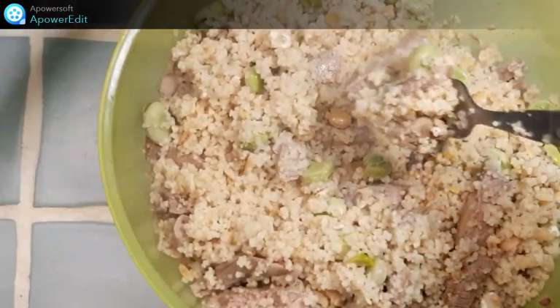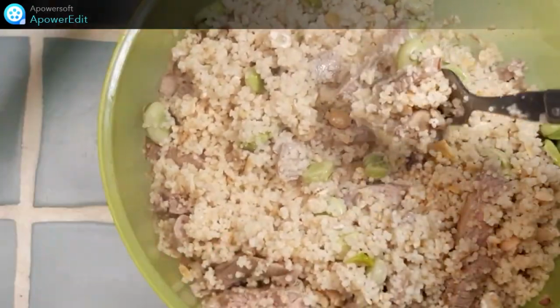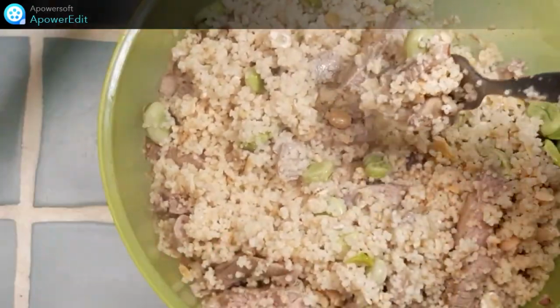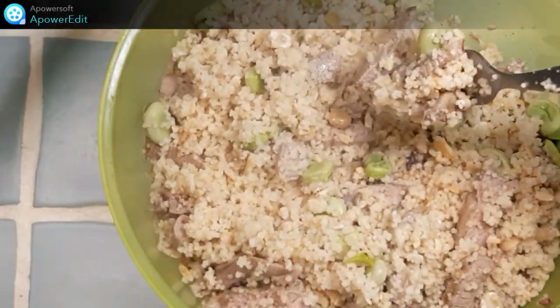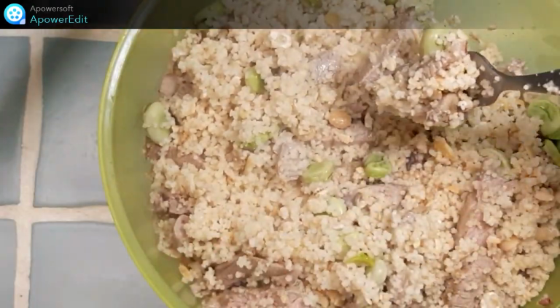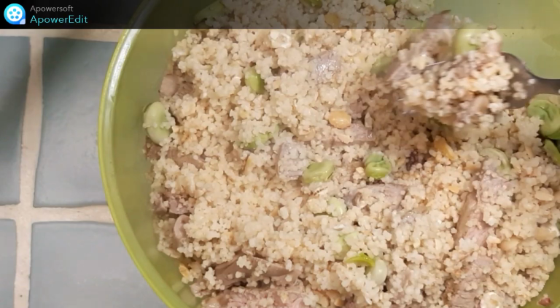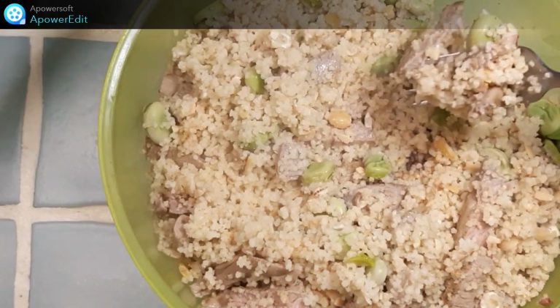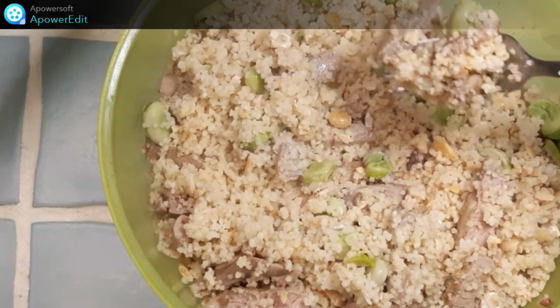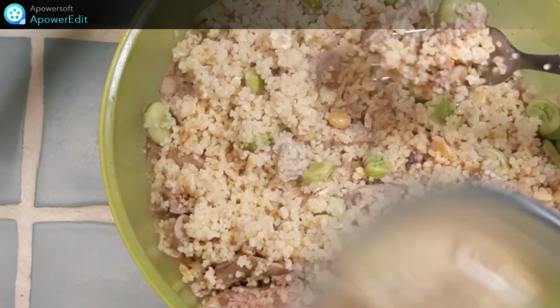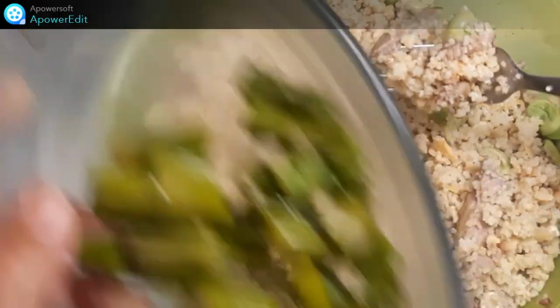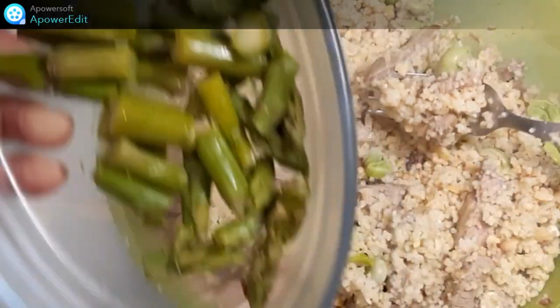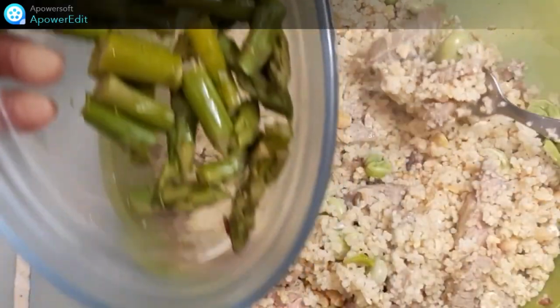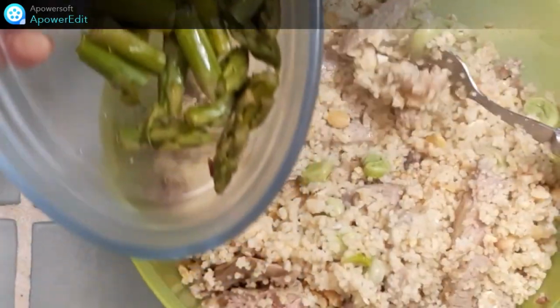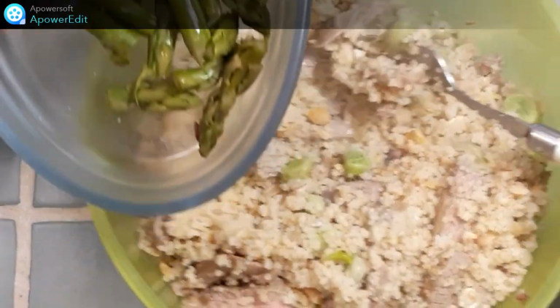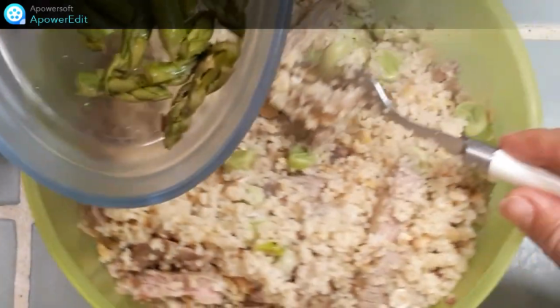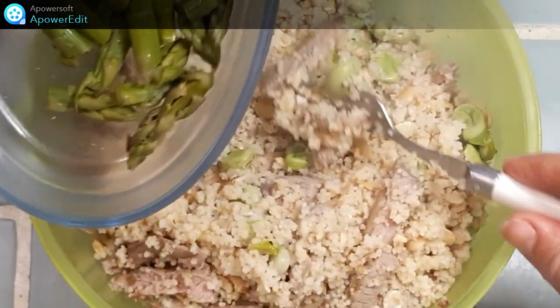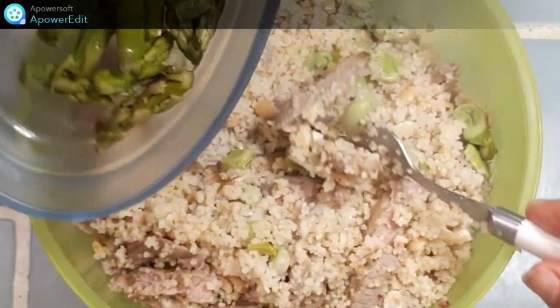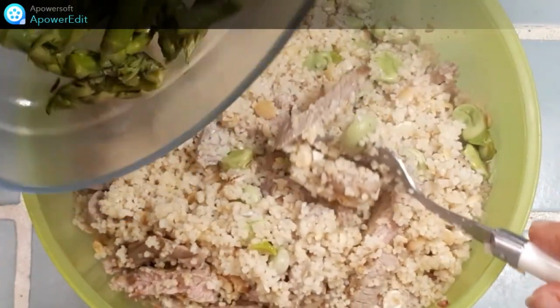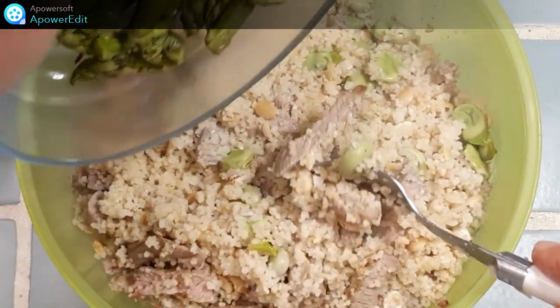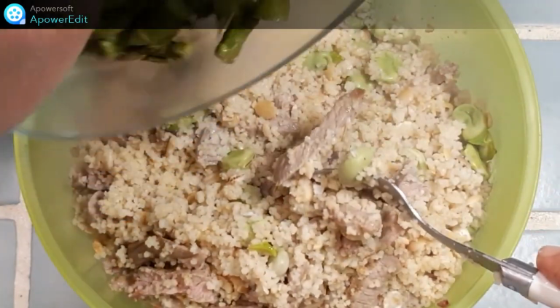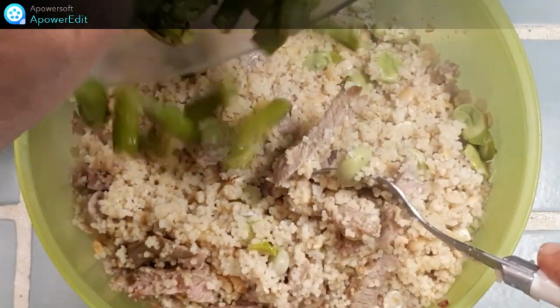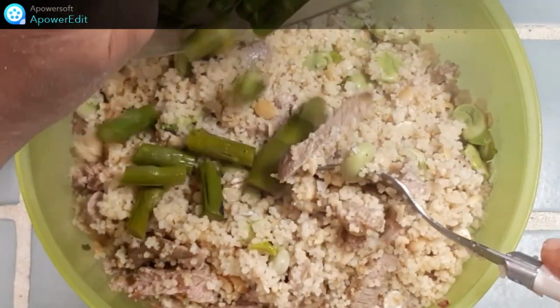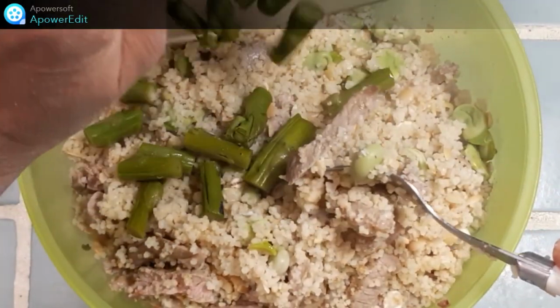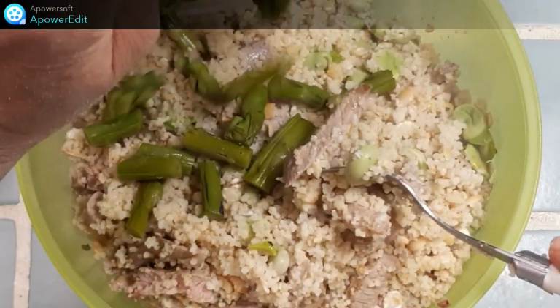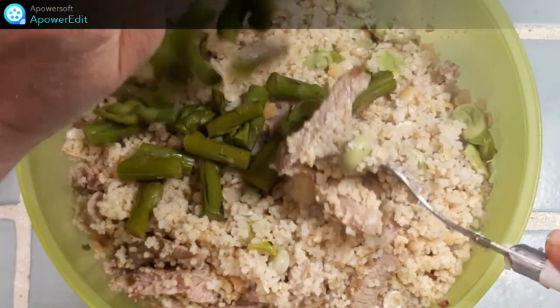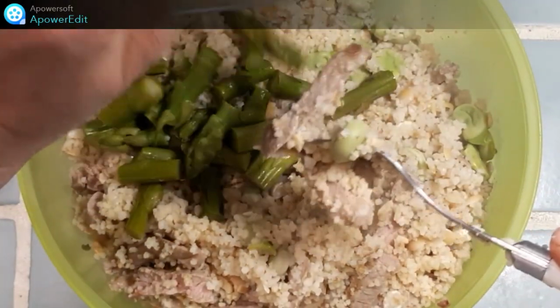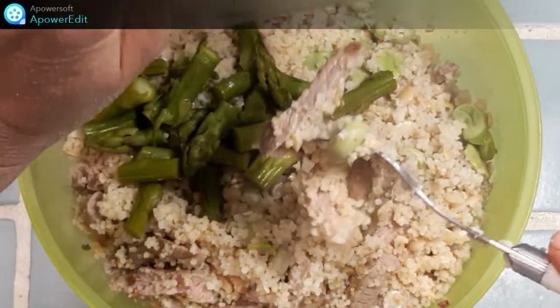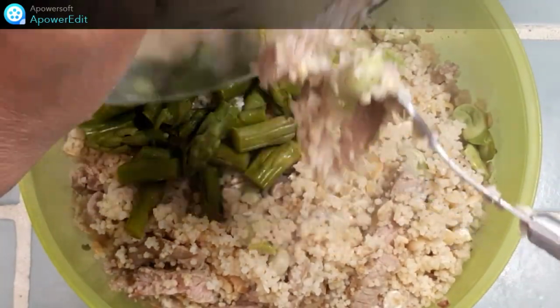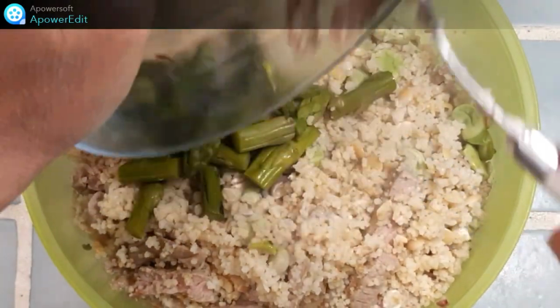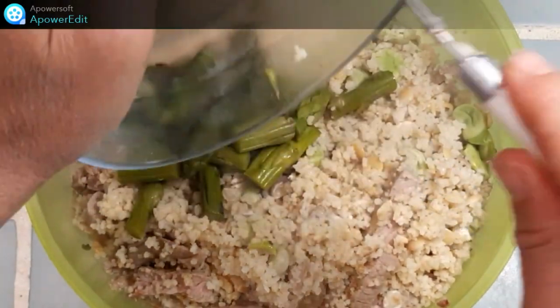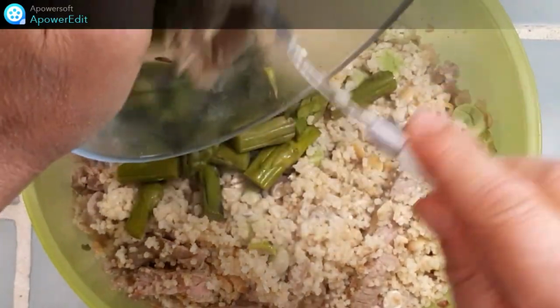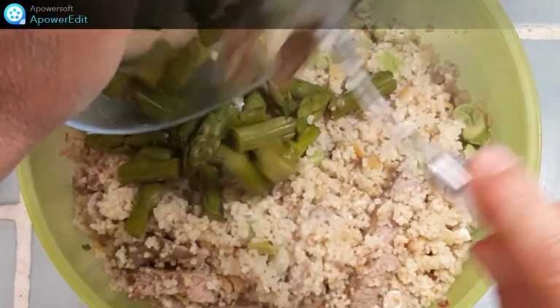Ensuite, j'ajoute mes asperges cuites à l'anglaise que j'ai coupées en tronçons.